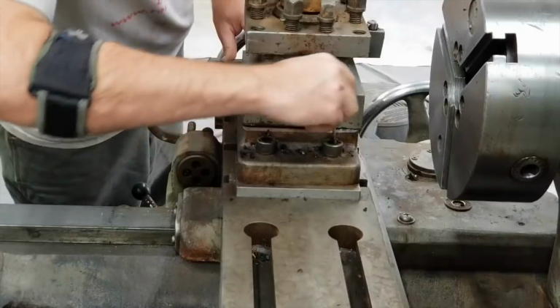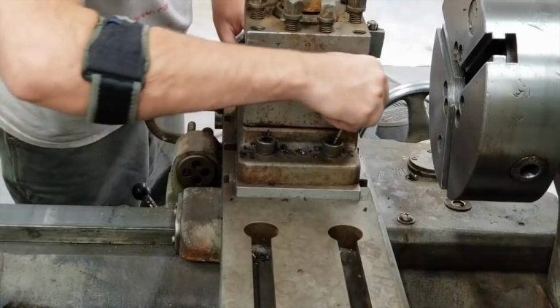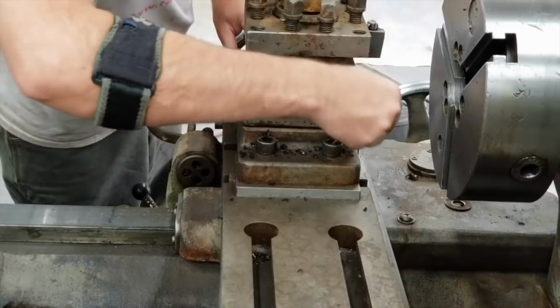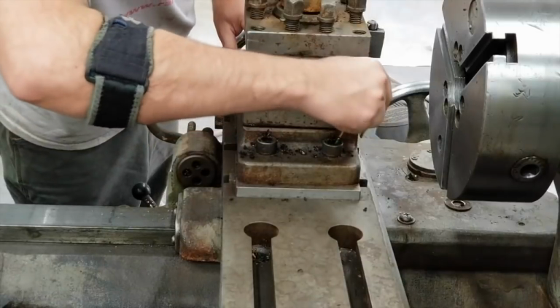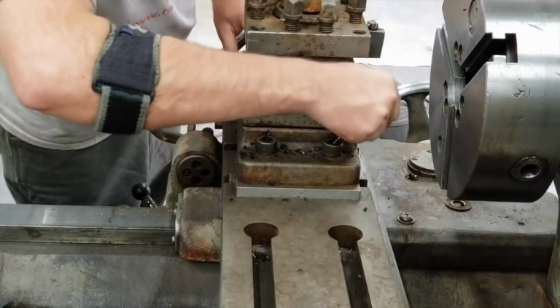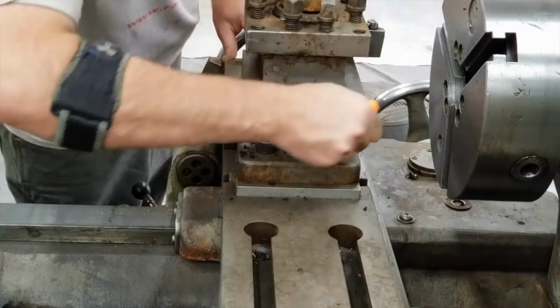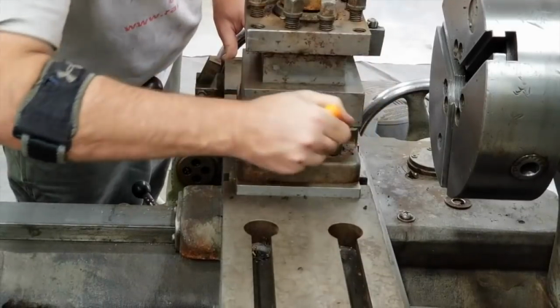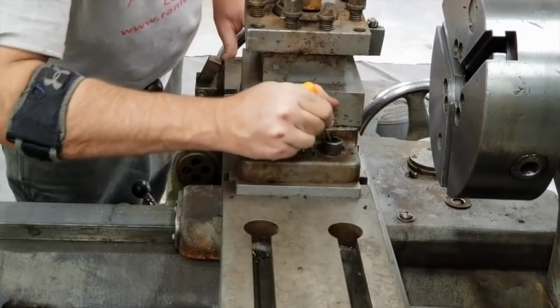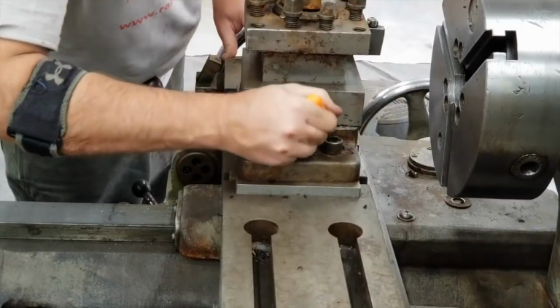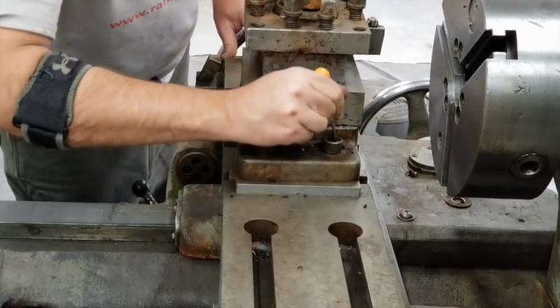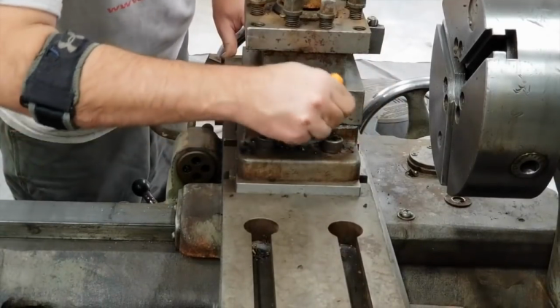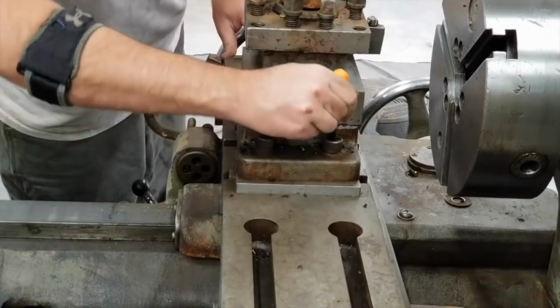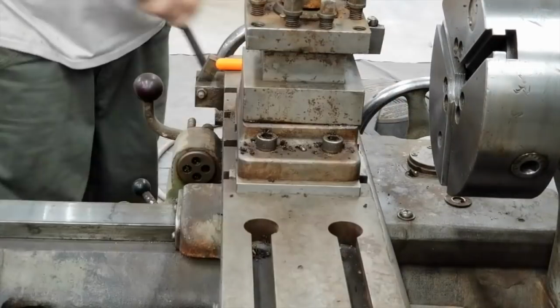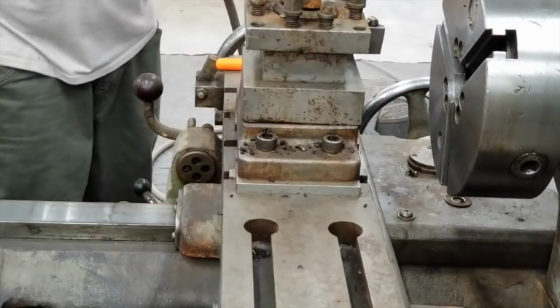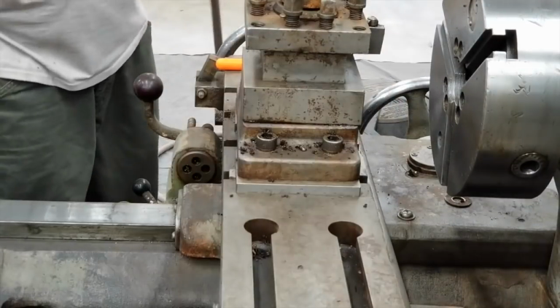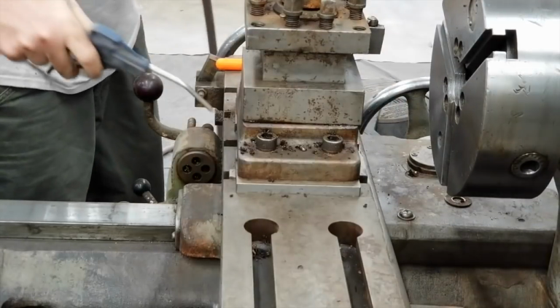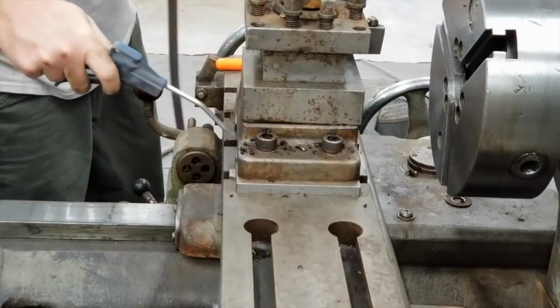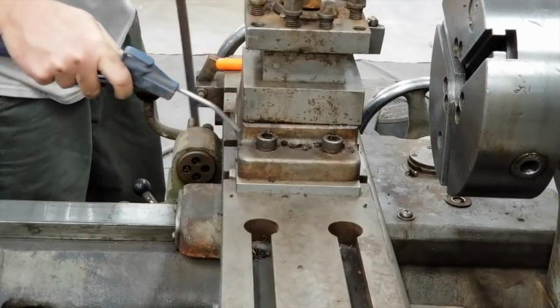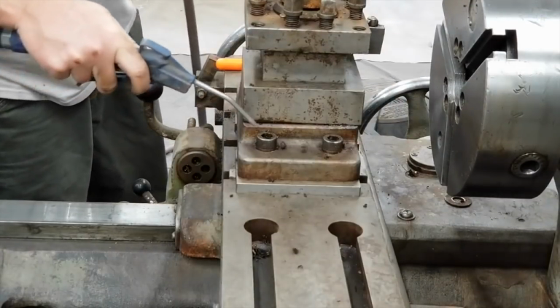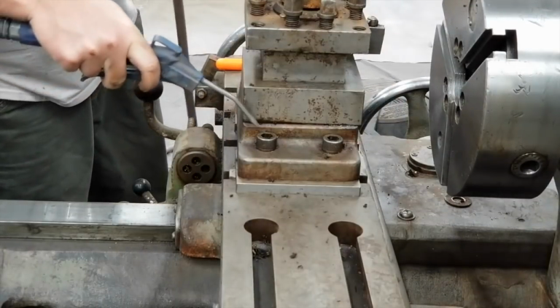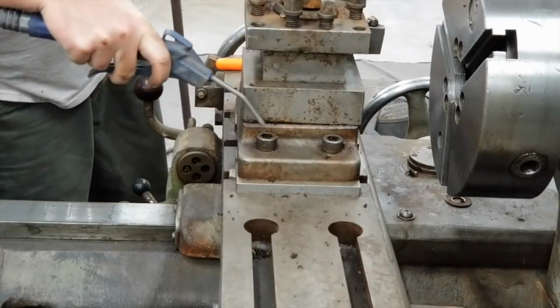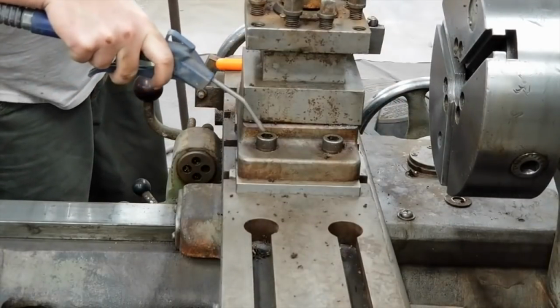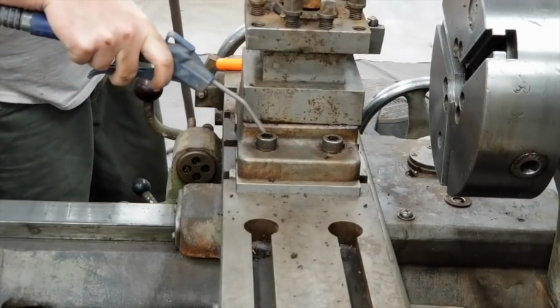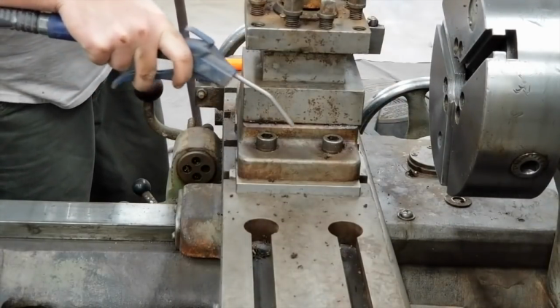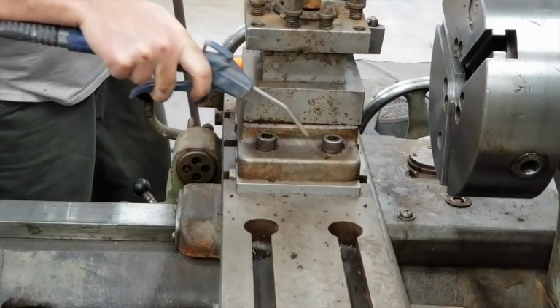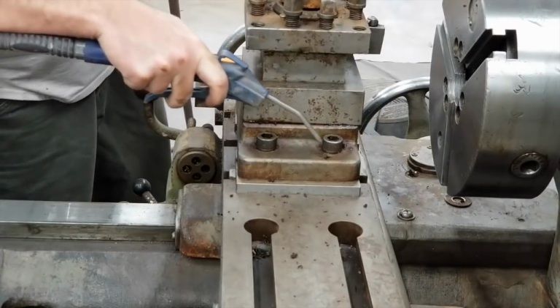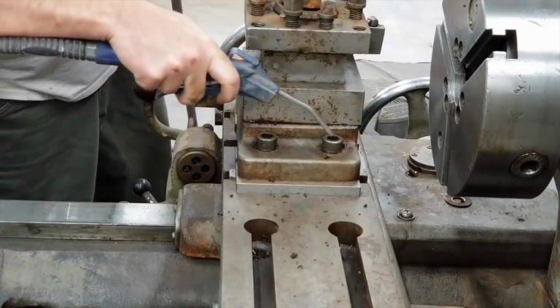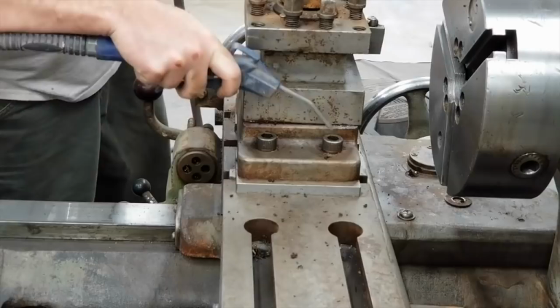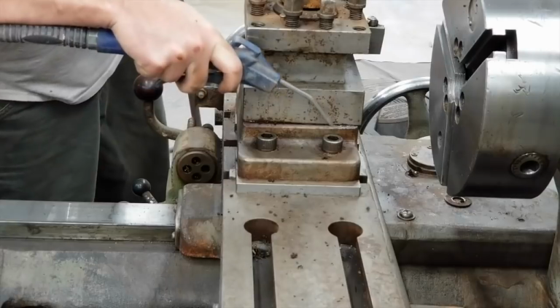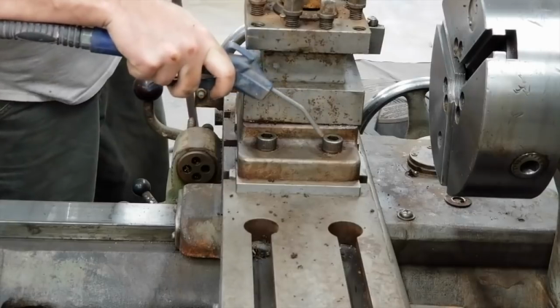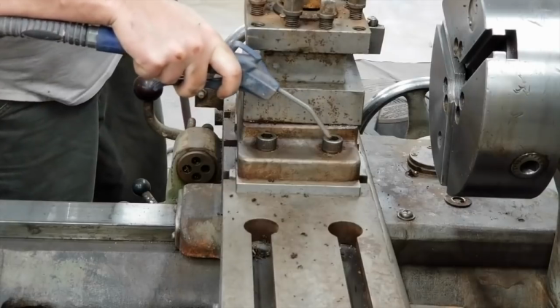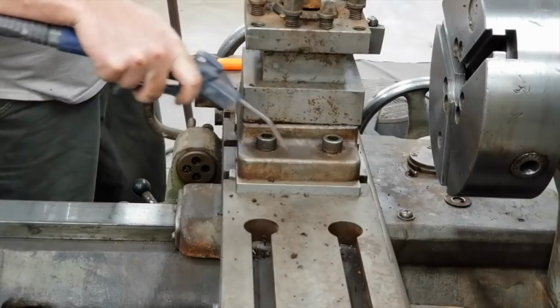Hey guys, welcome back to the Ramsey Custom Shop. This is Gary and we're working on the Jones and Lampson No. 3 turret lathe.